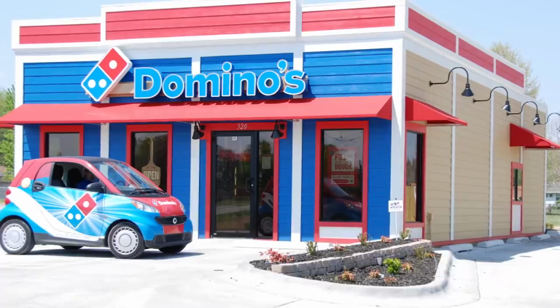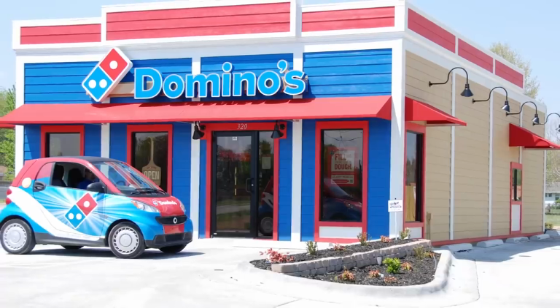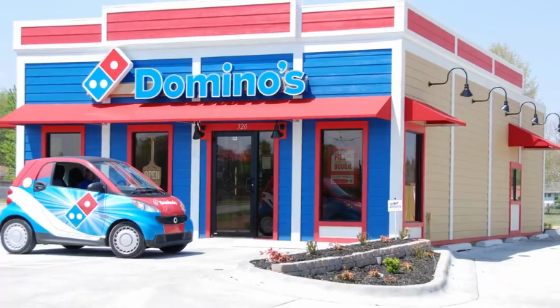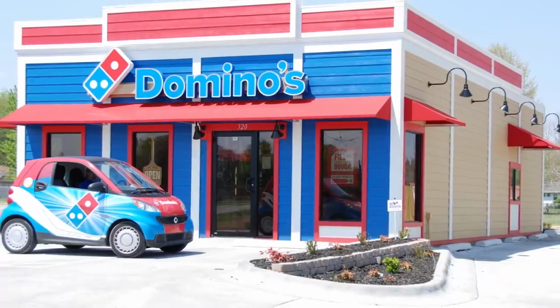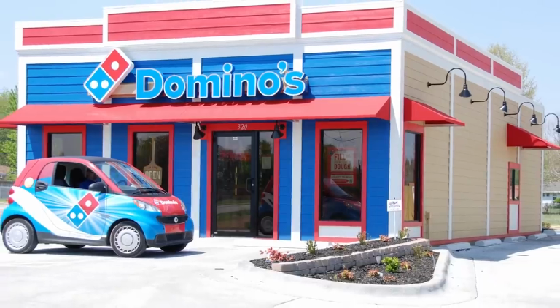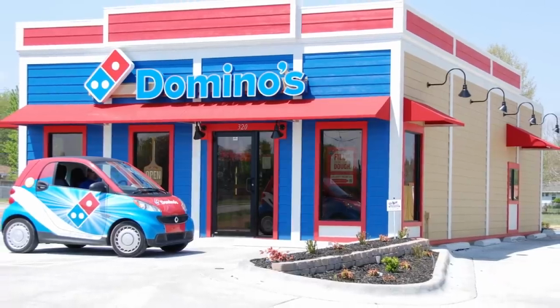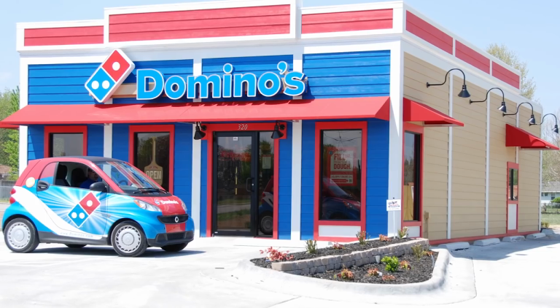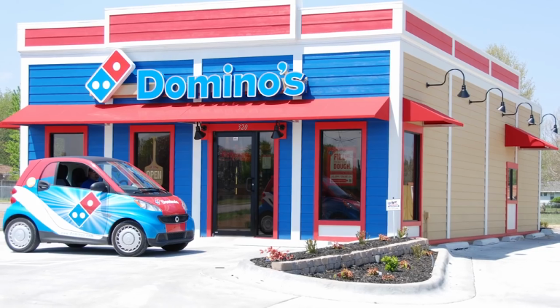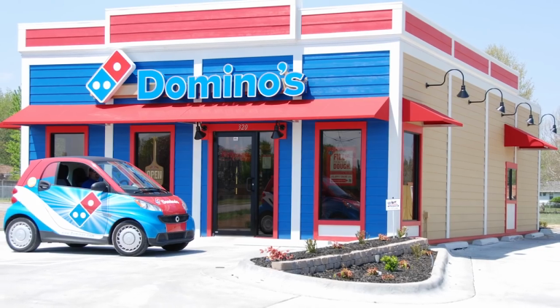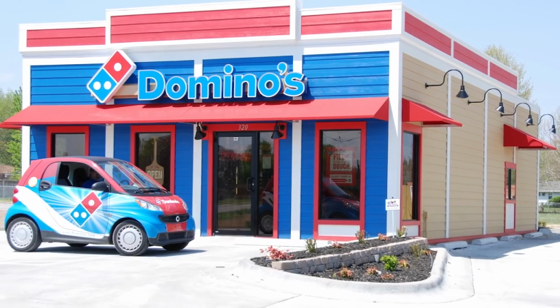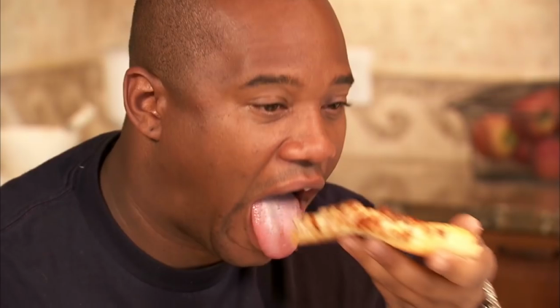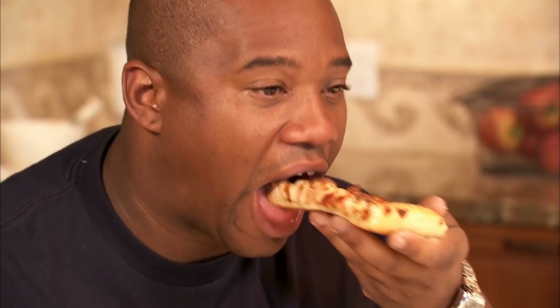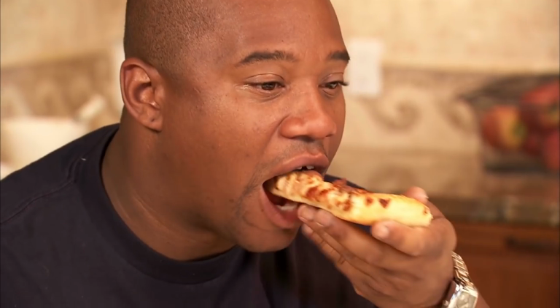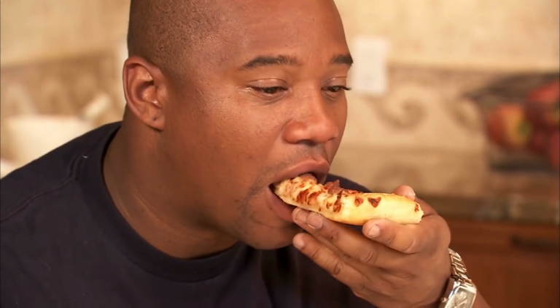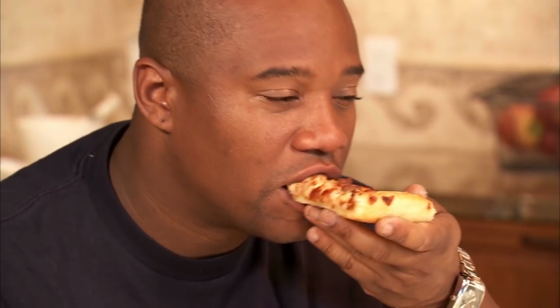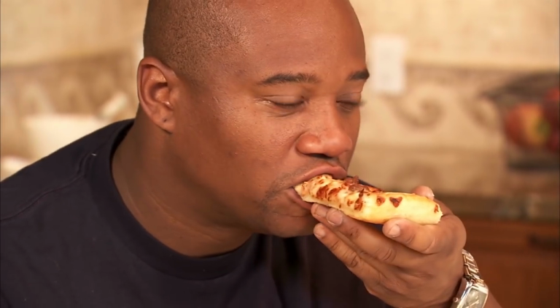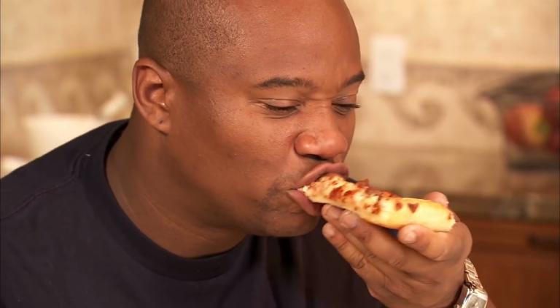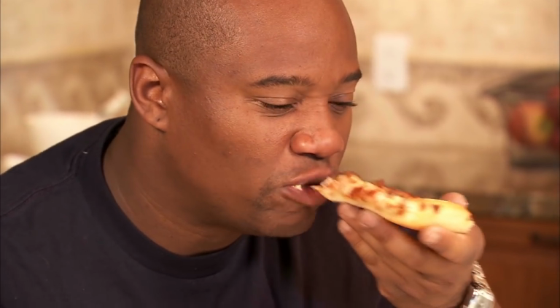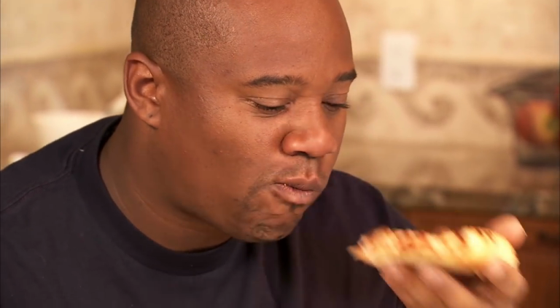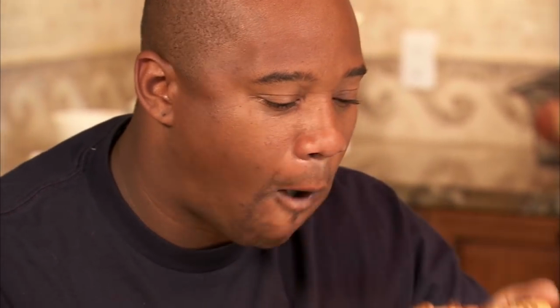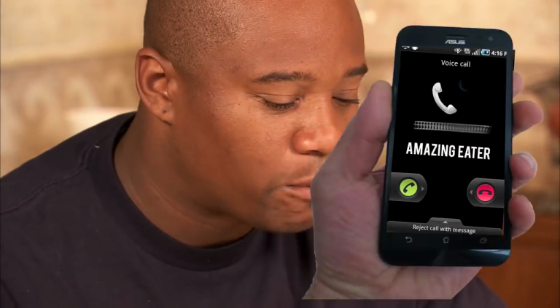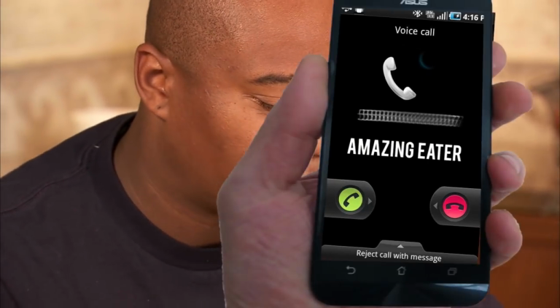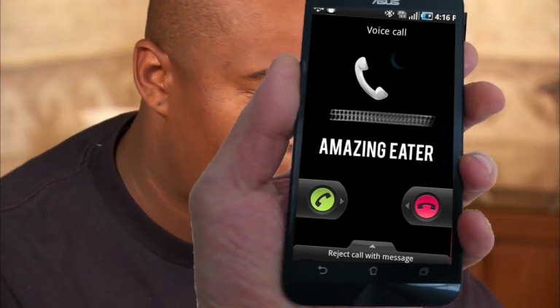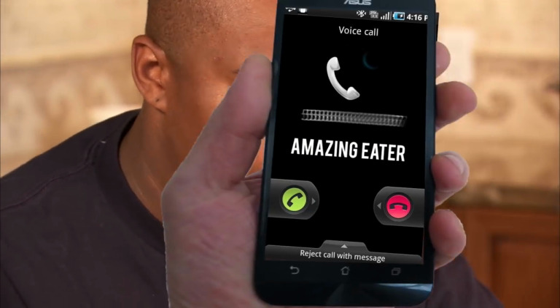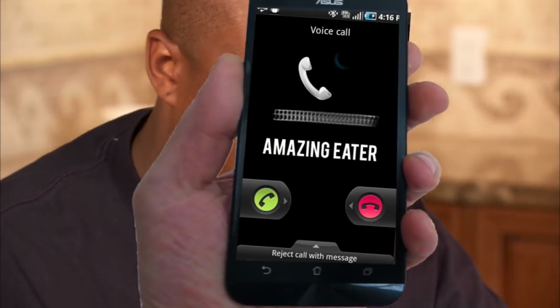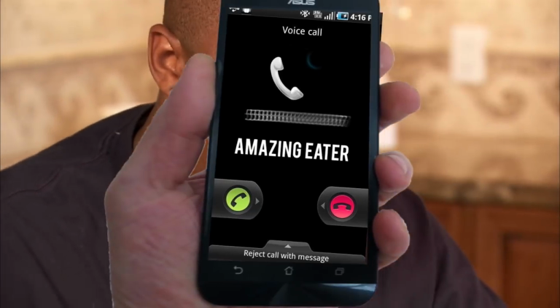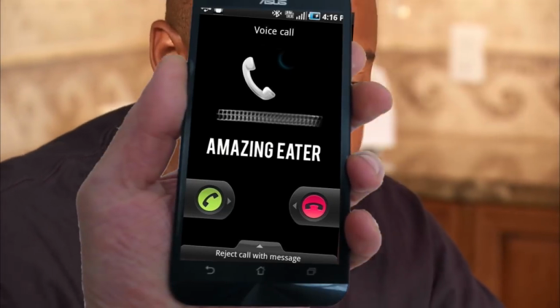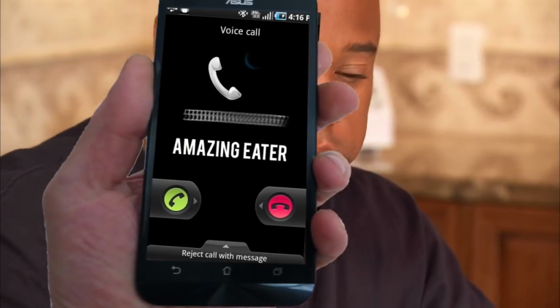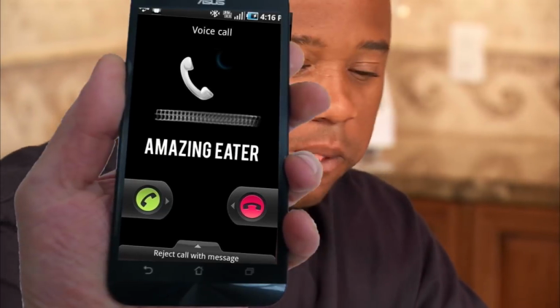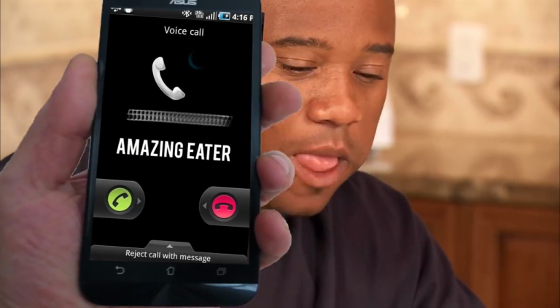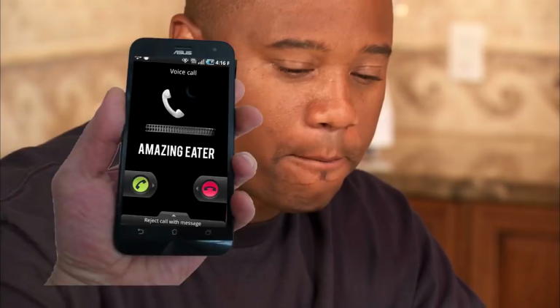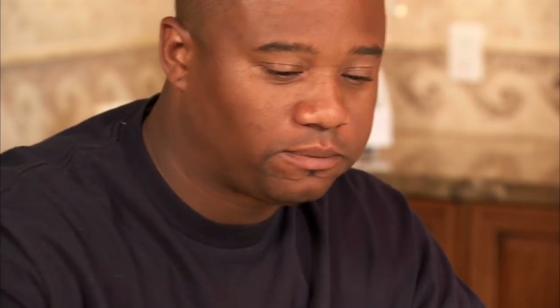Seriously though, Domino's, if you ever have a fastest pizza eater contest, give me a call. I'd own that competition.